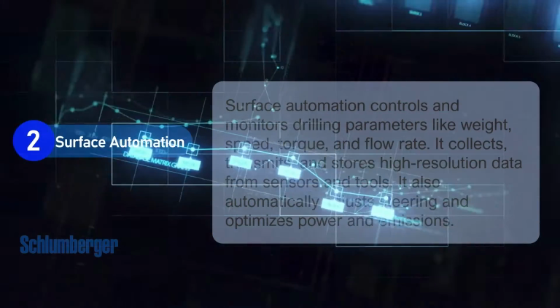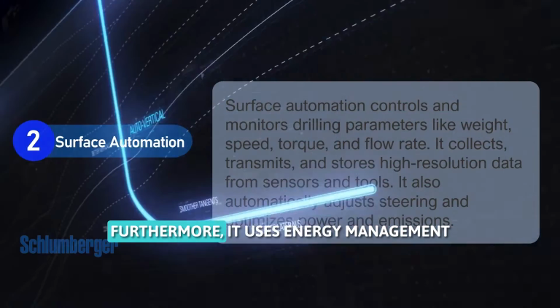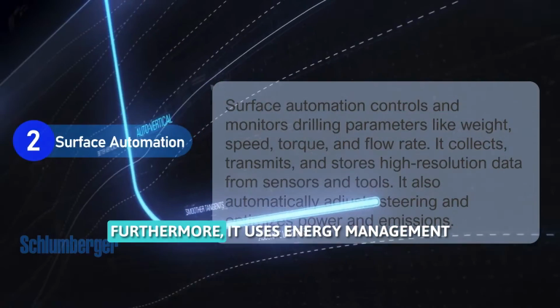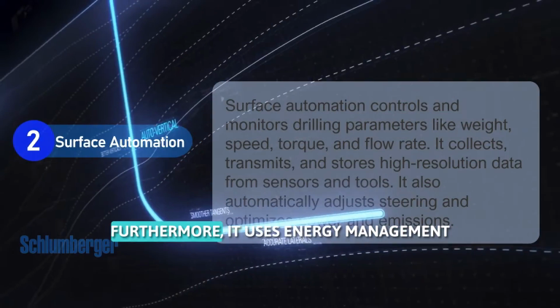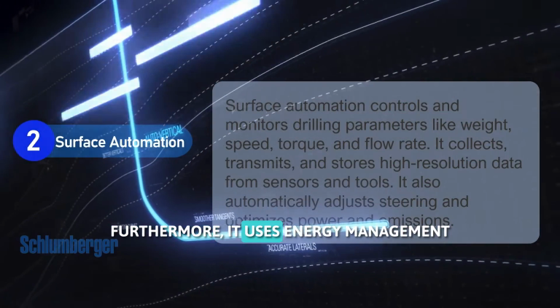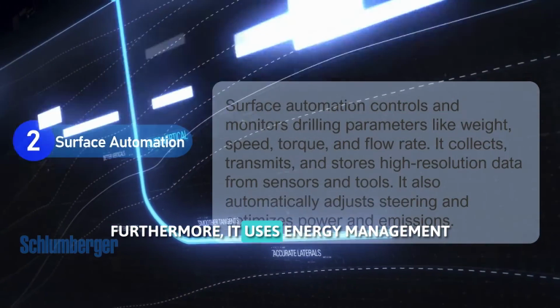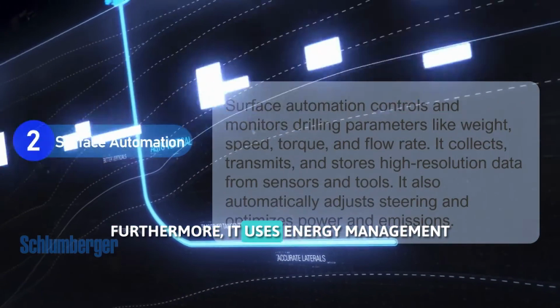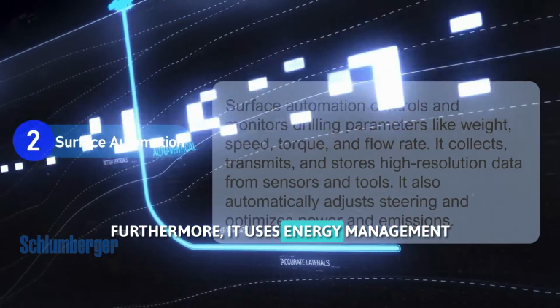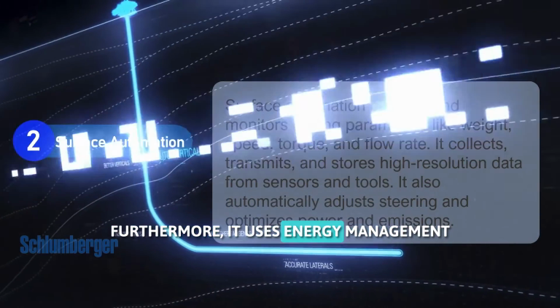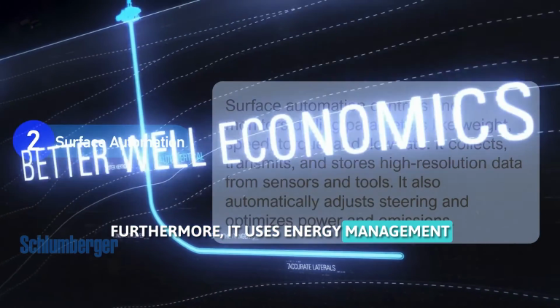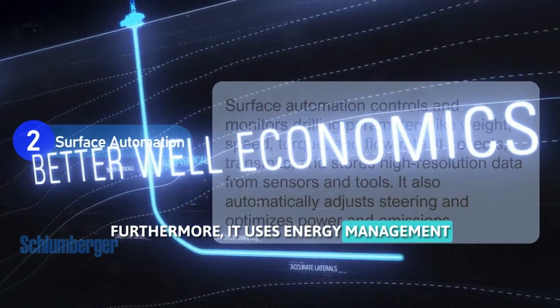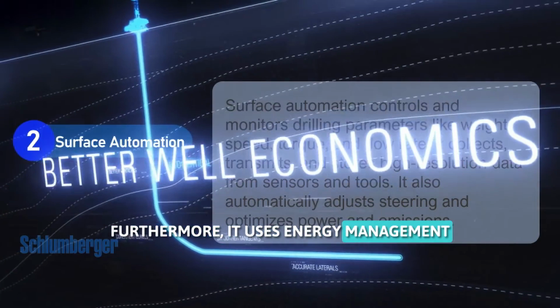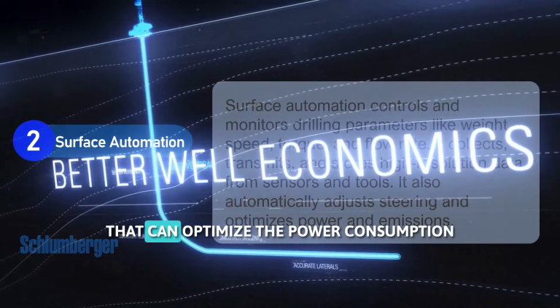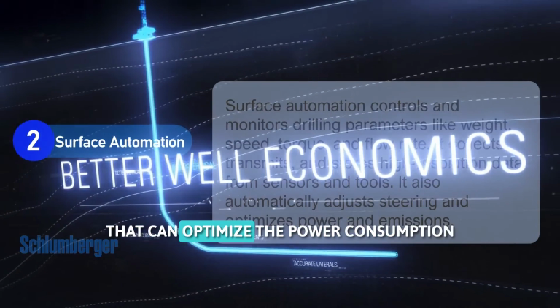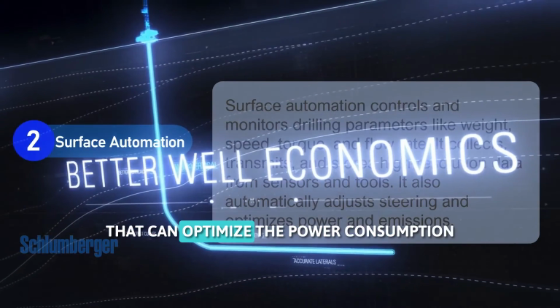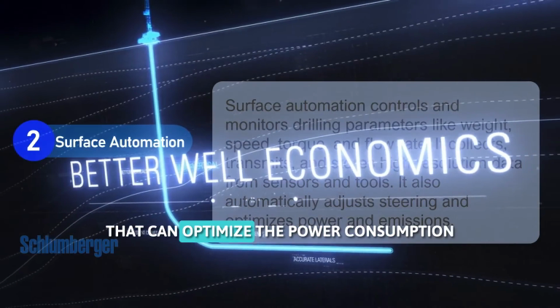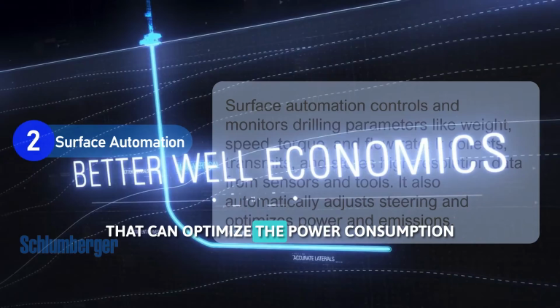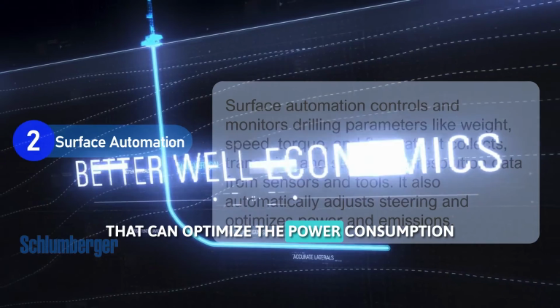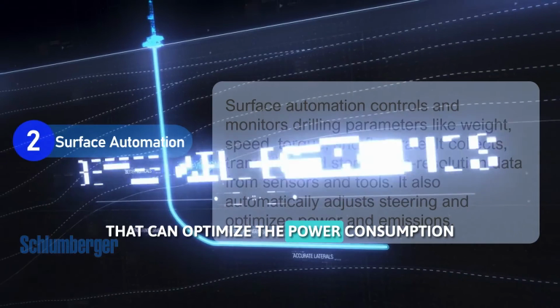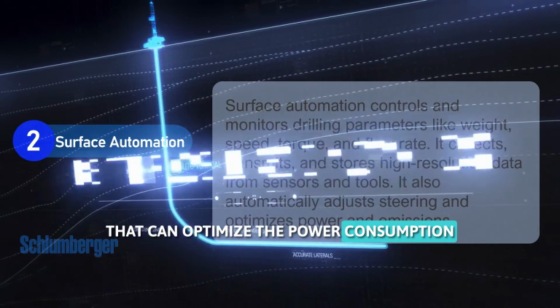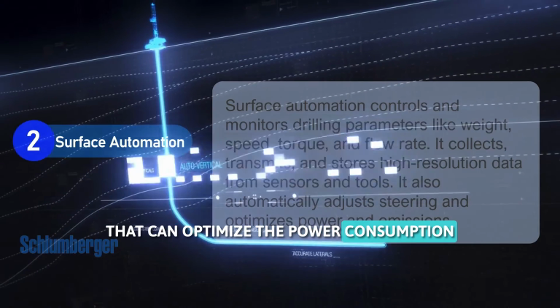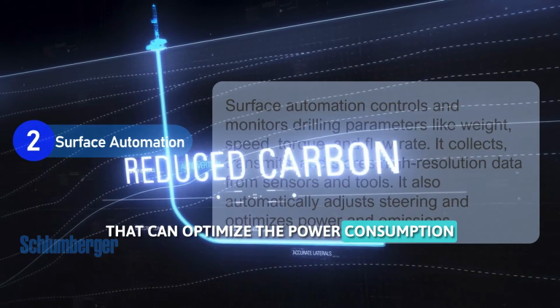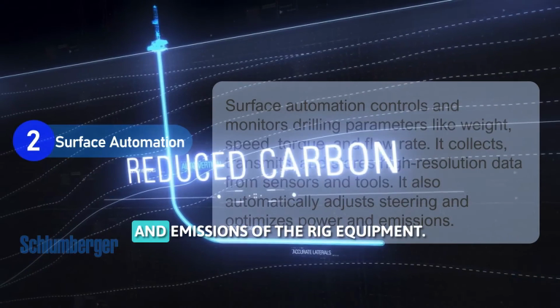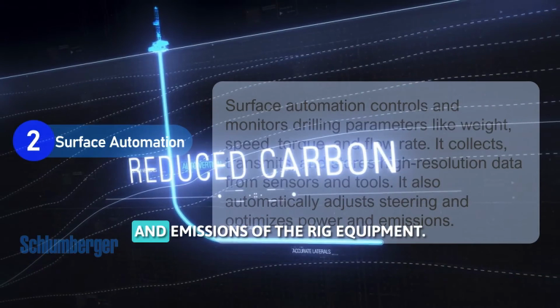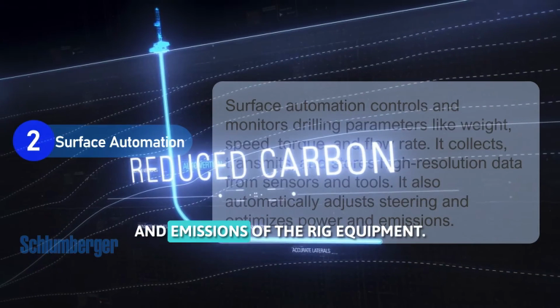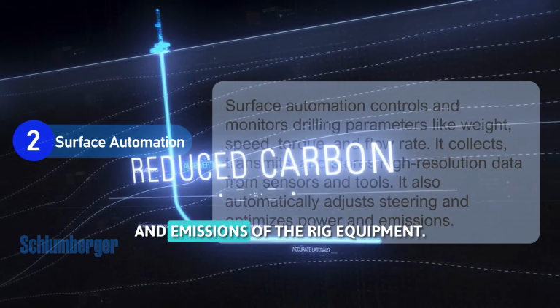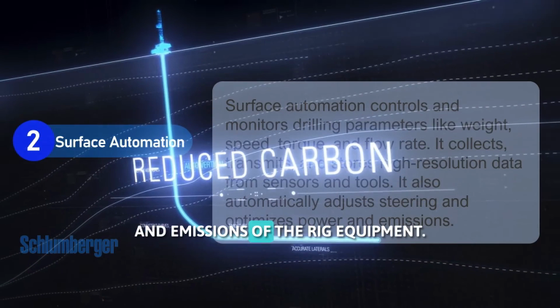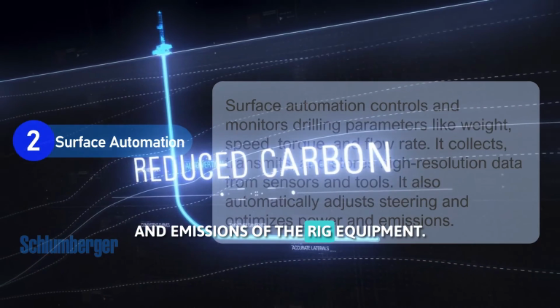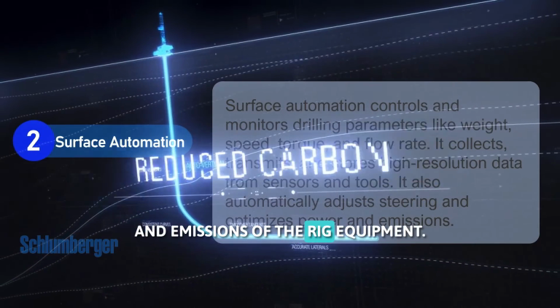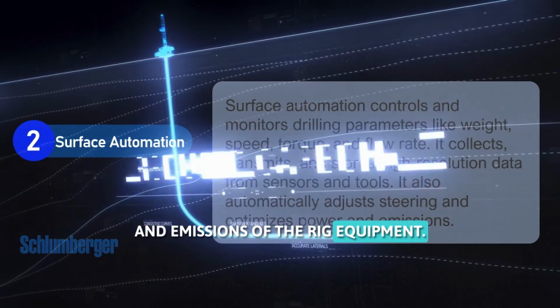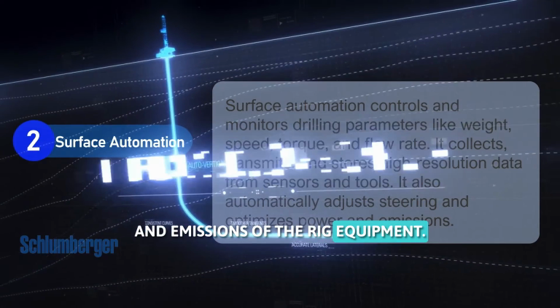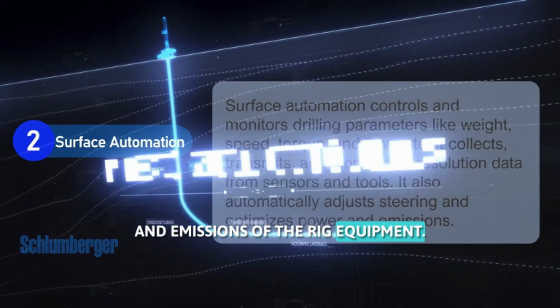Furthermore, it uses energy management that can optimize the power consumption and emissions of the rig equipment.